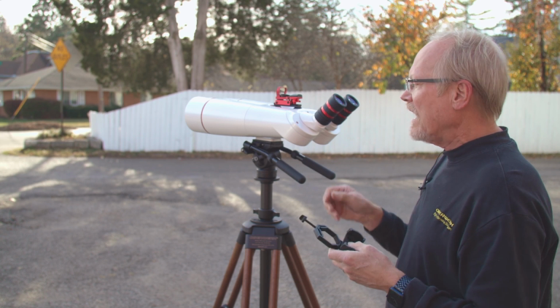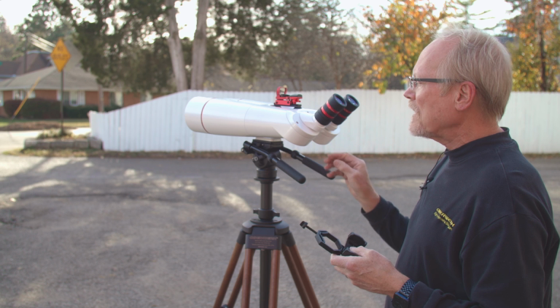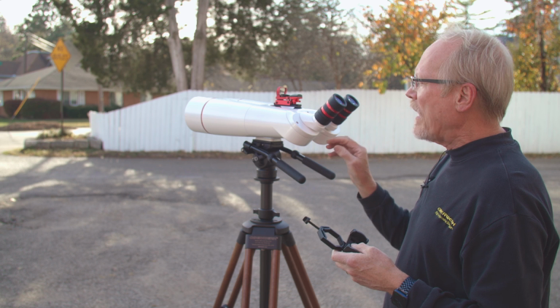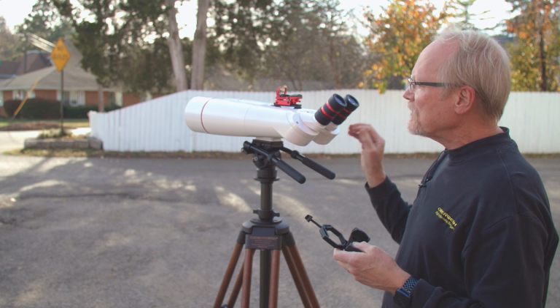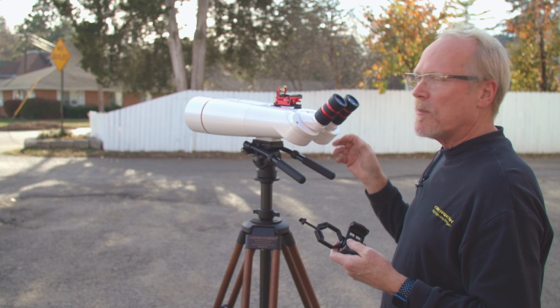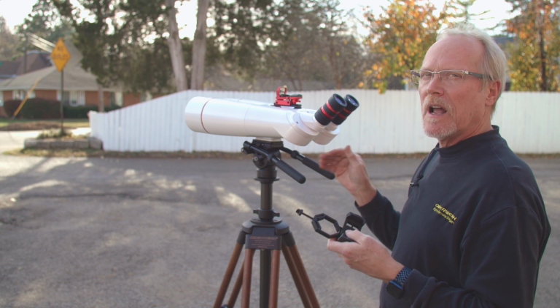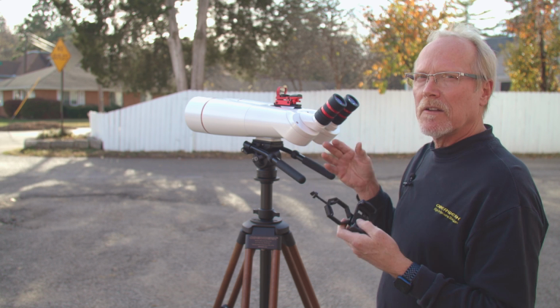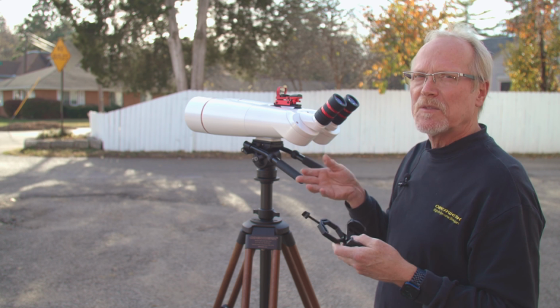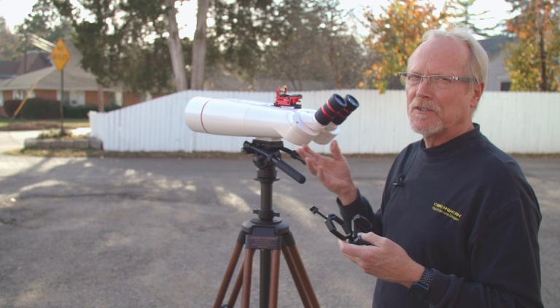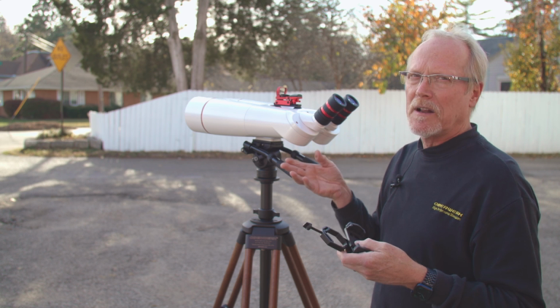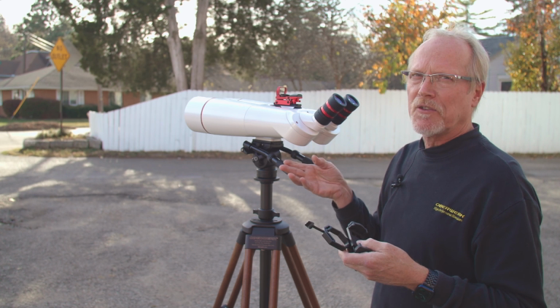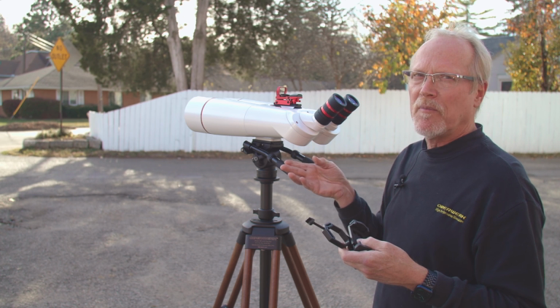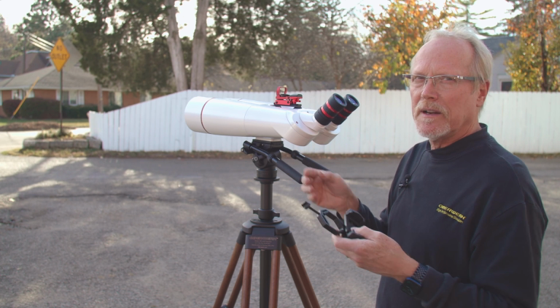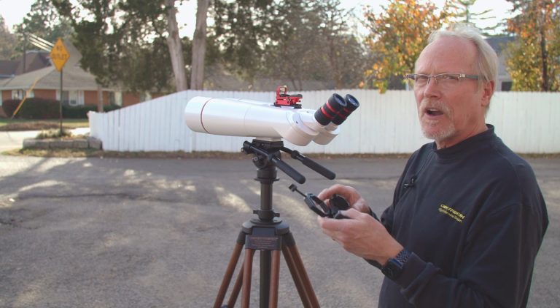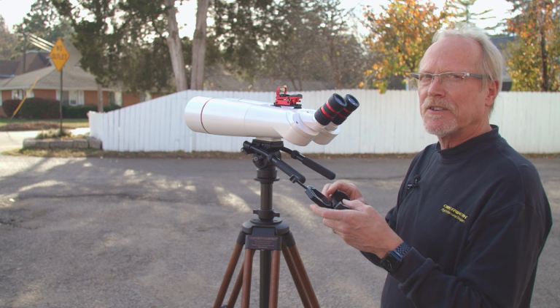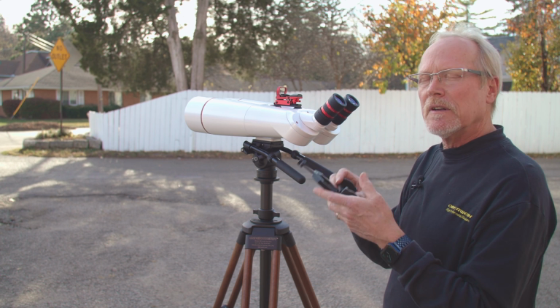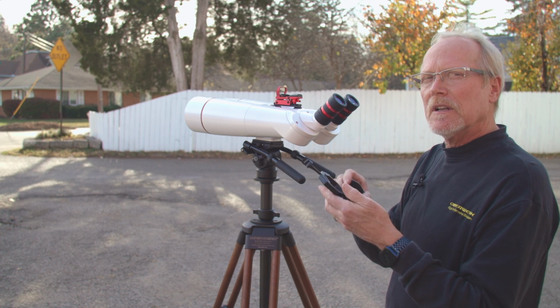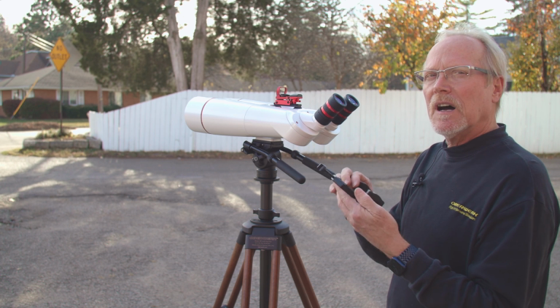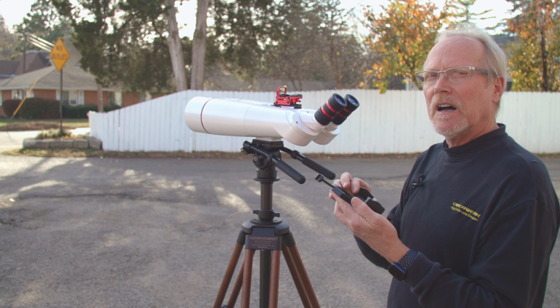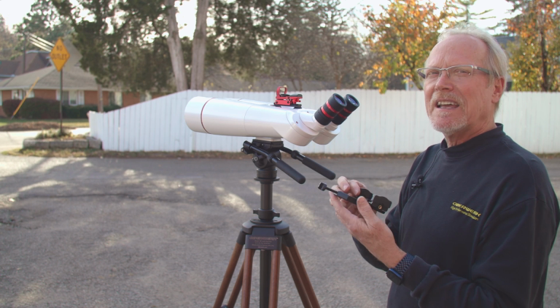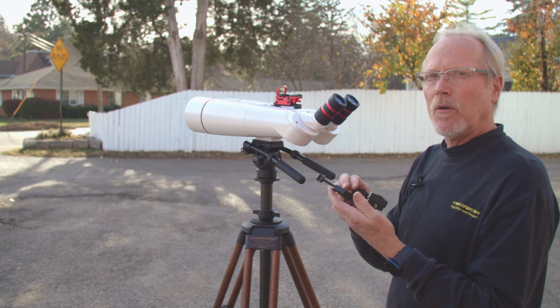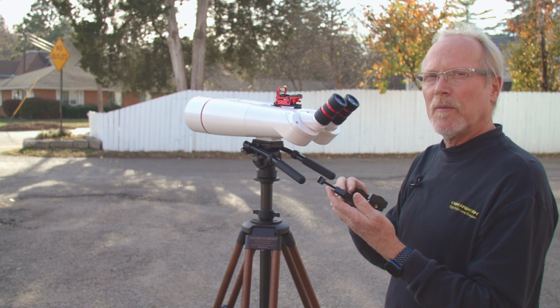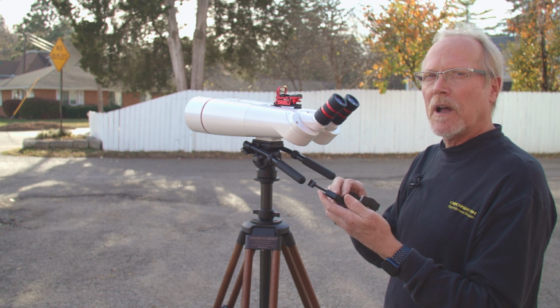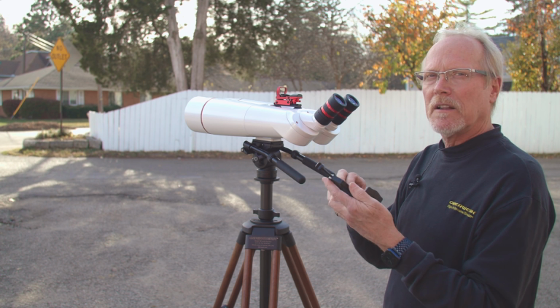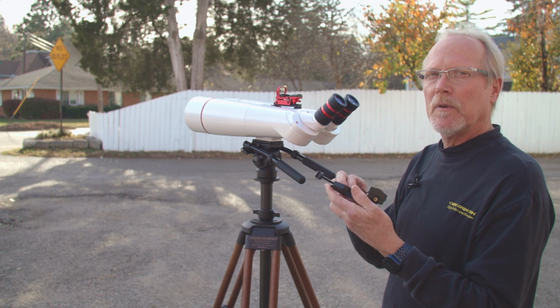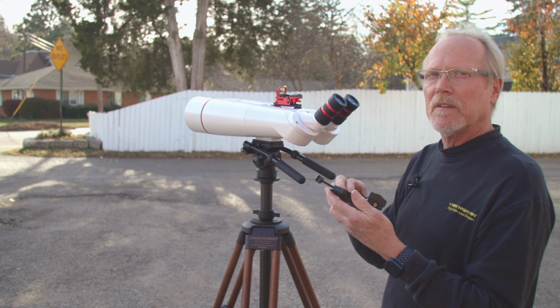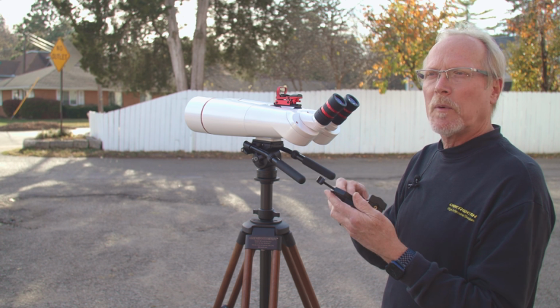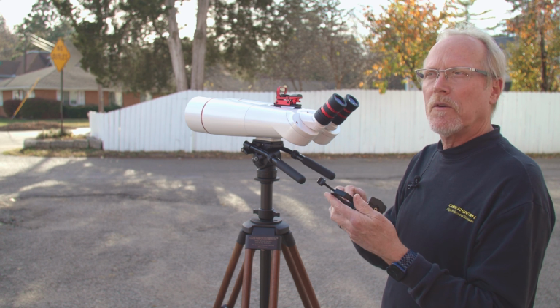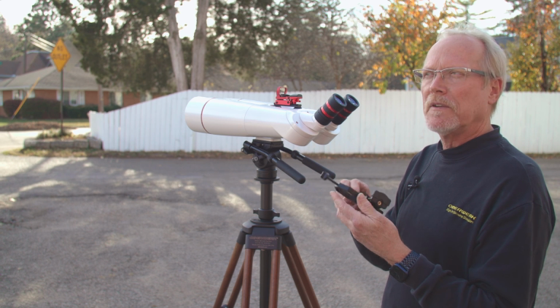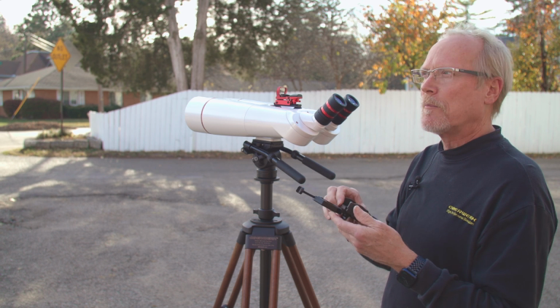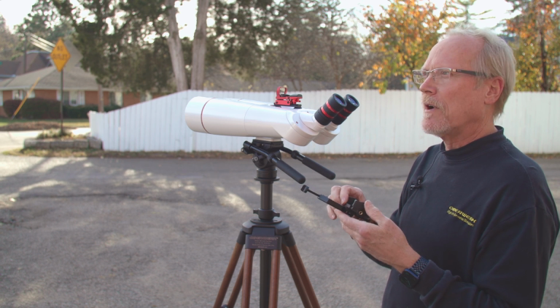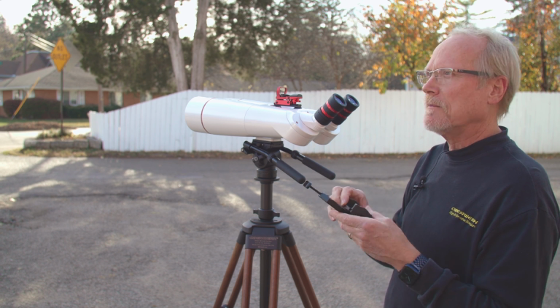It works best when the binoculars are mounted on a tripod. It's hard to handhold the binocular with the smartphone adapter on it.